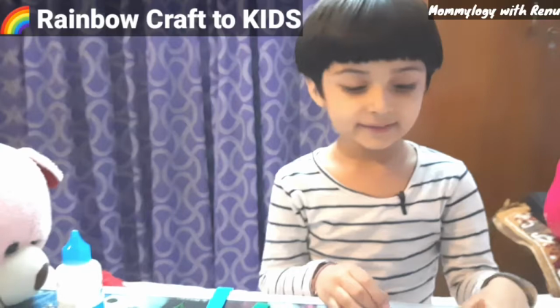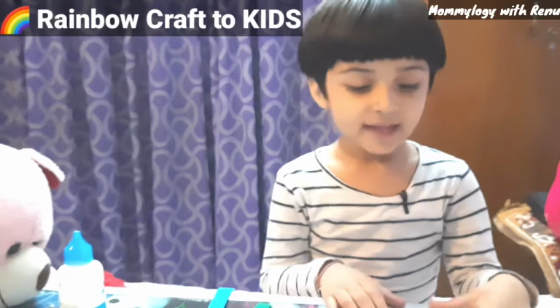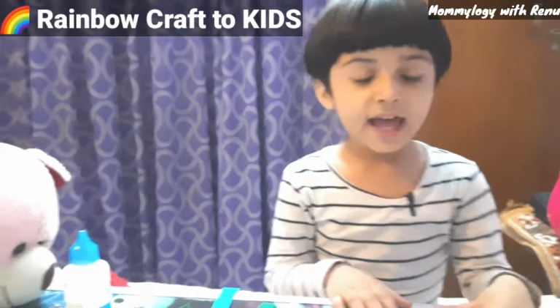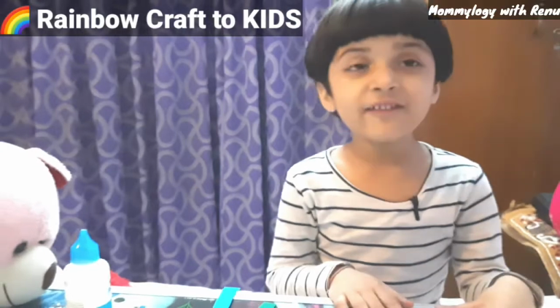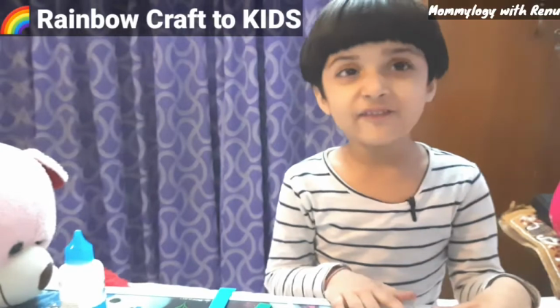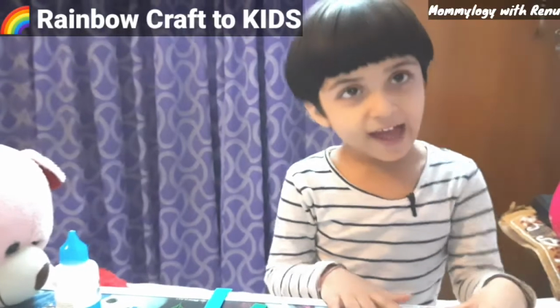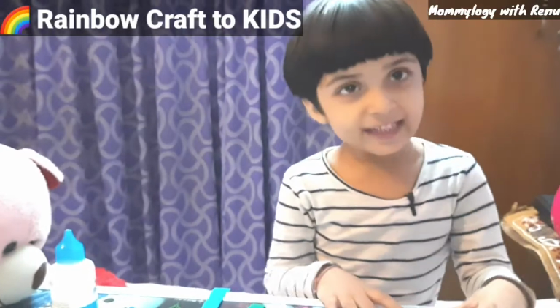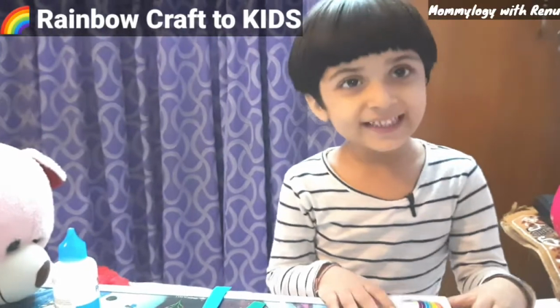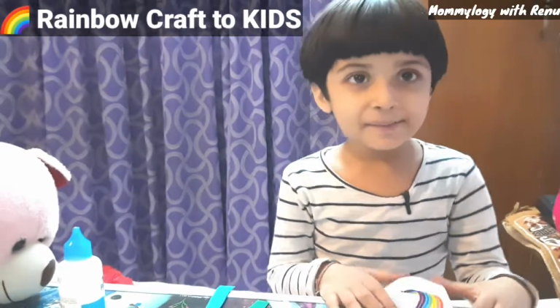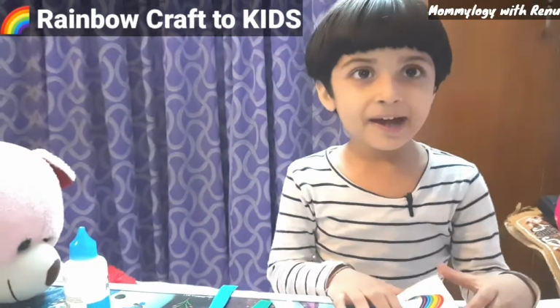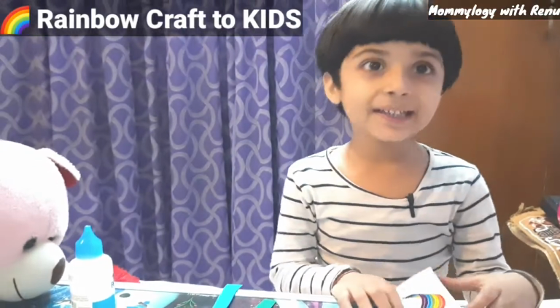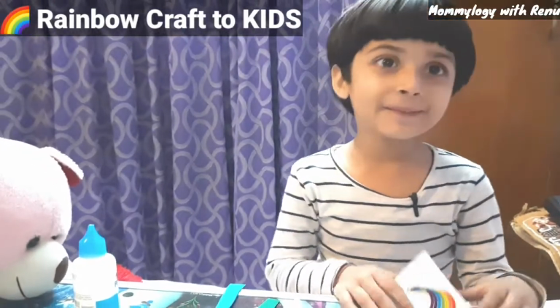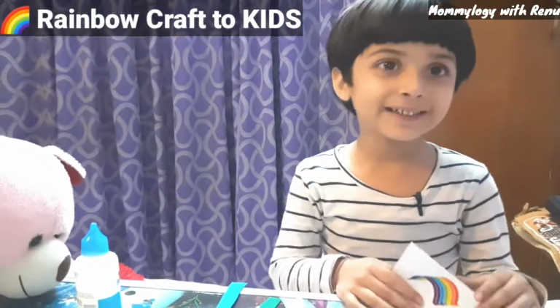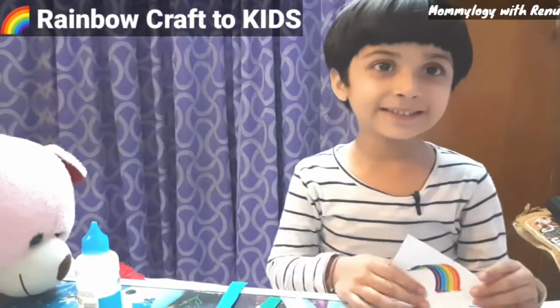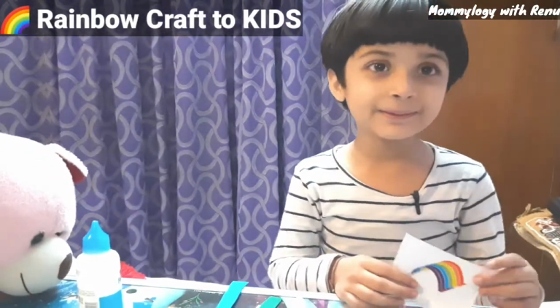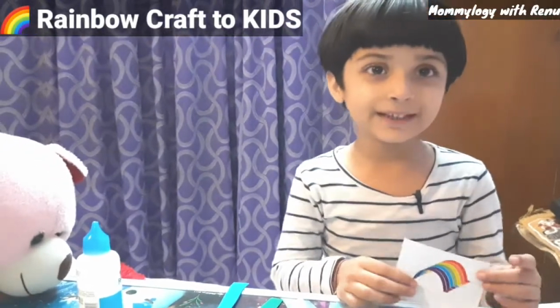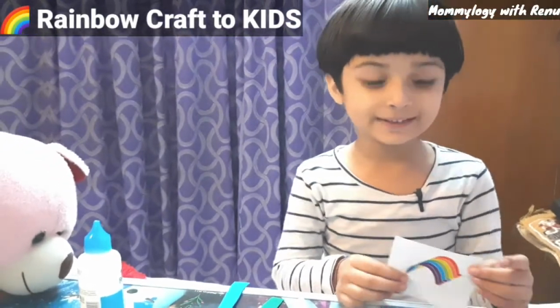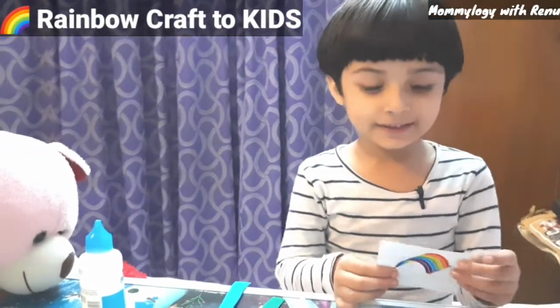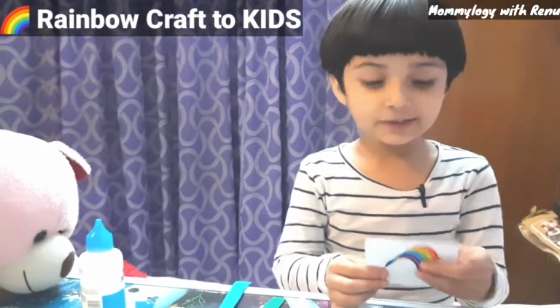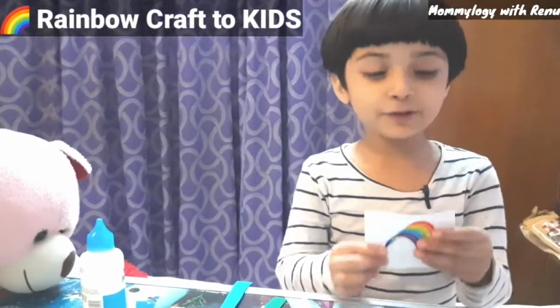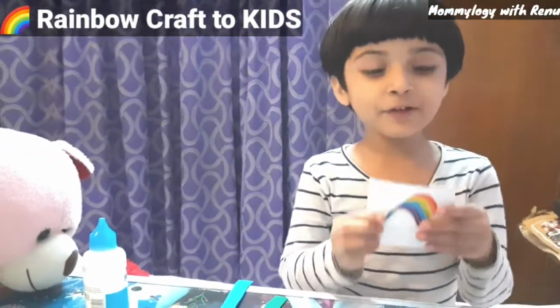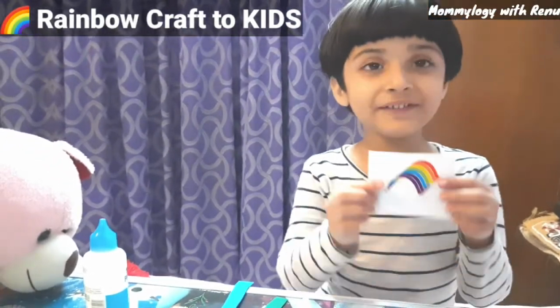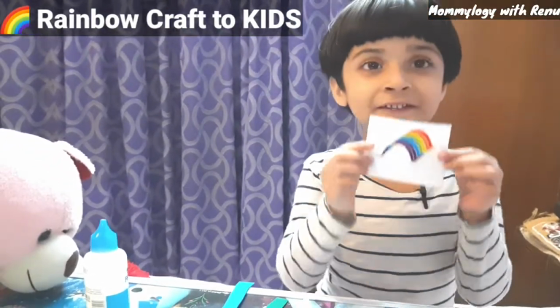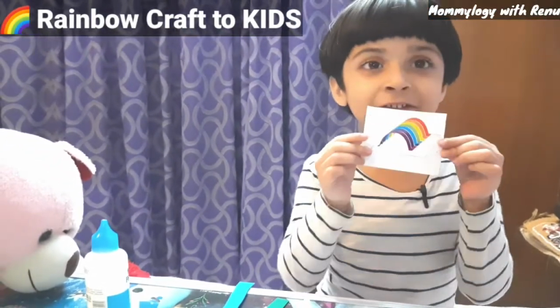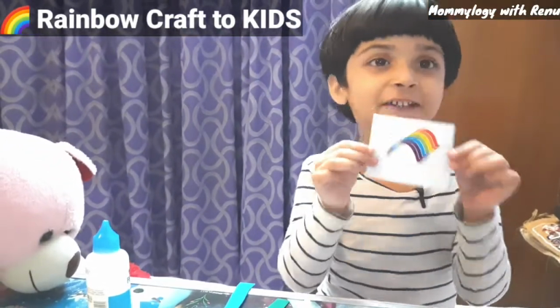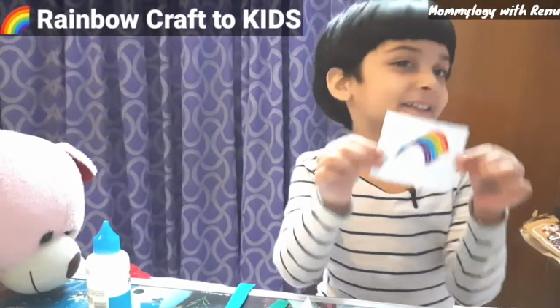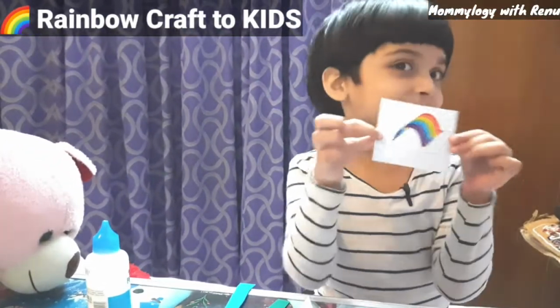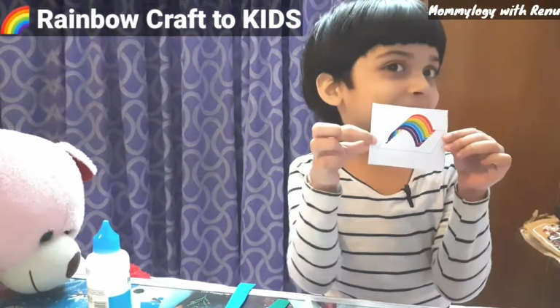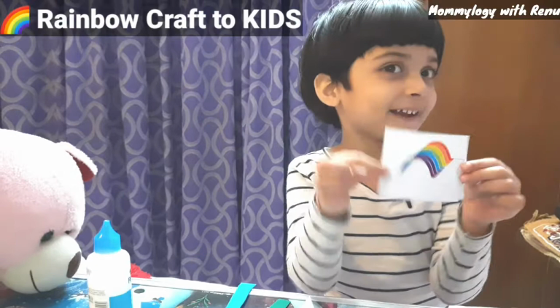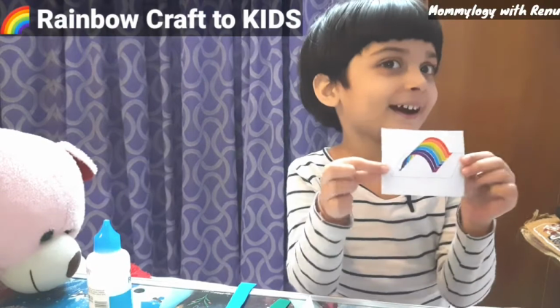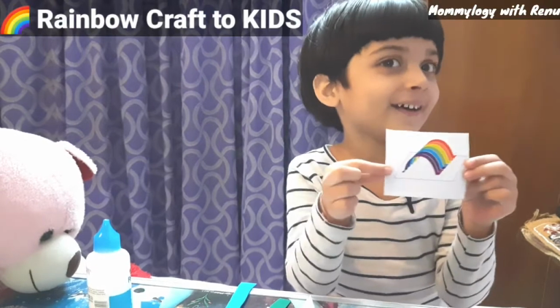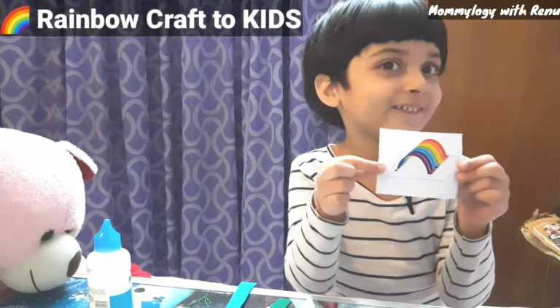Hello friends, my name is Rajivan Ali. Today we will do rainbow craft.